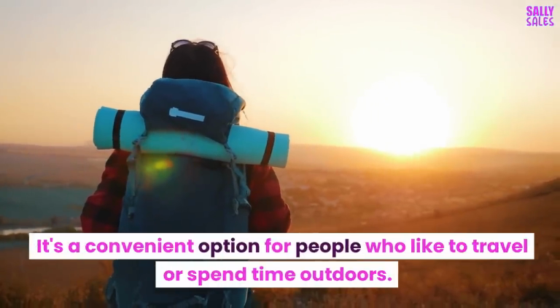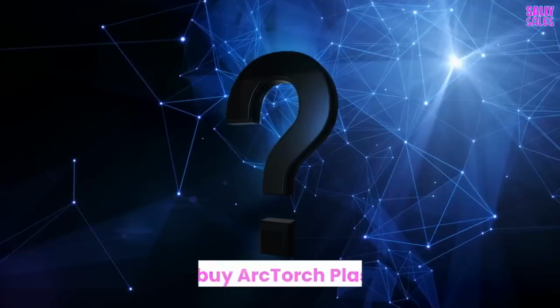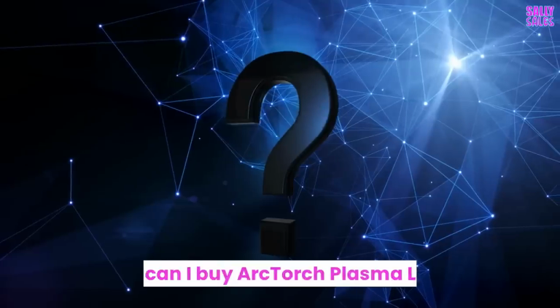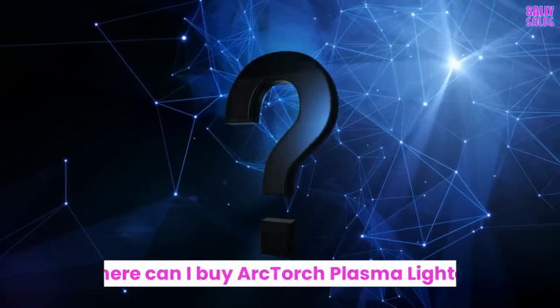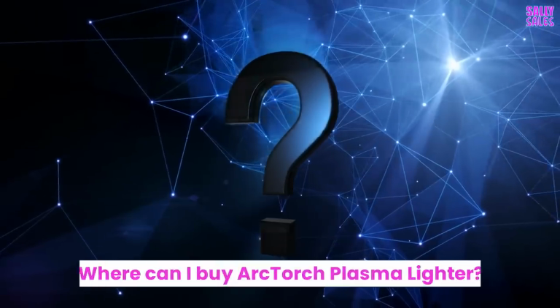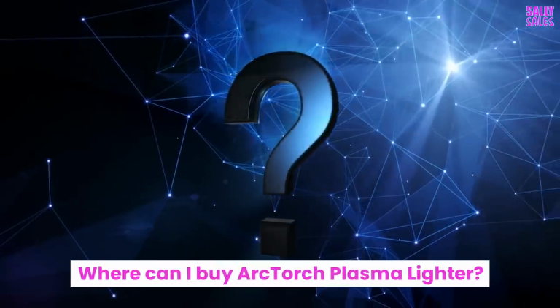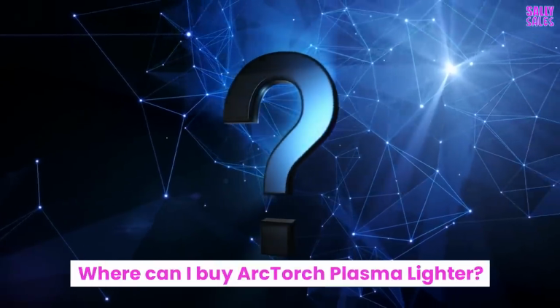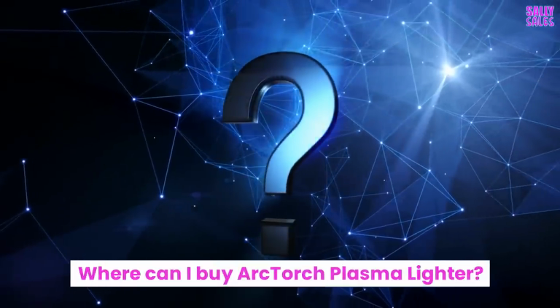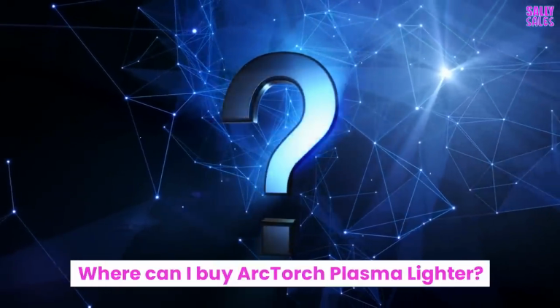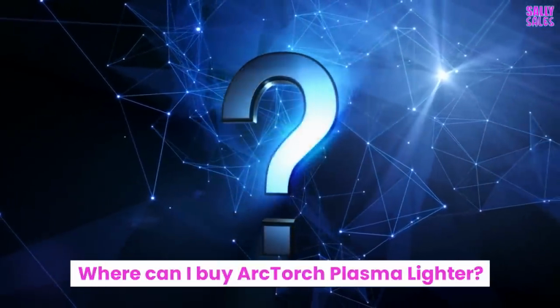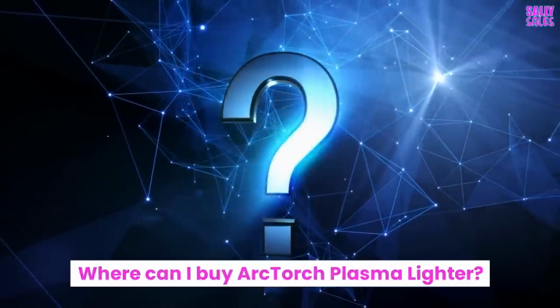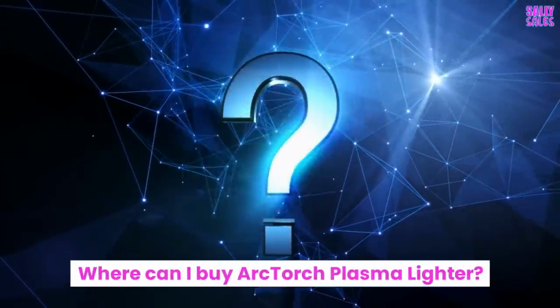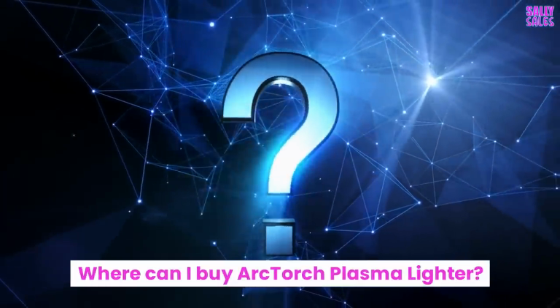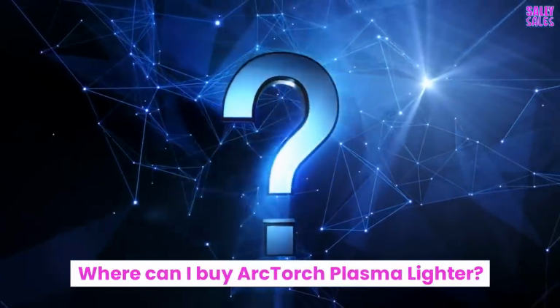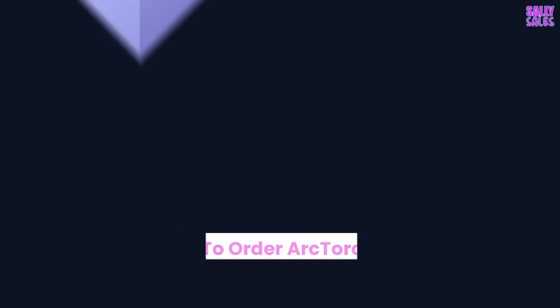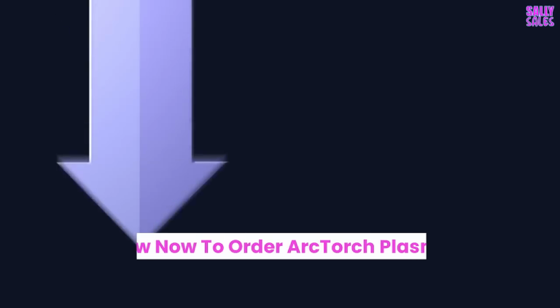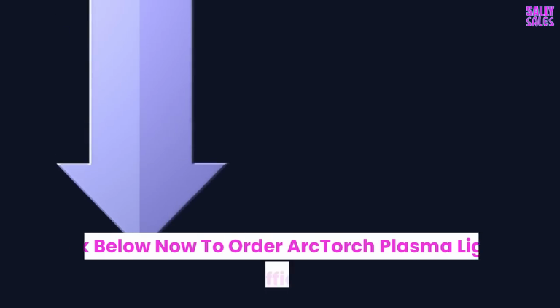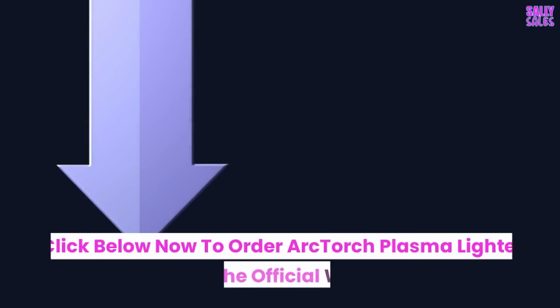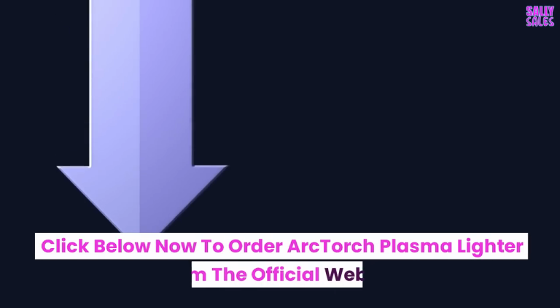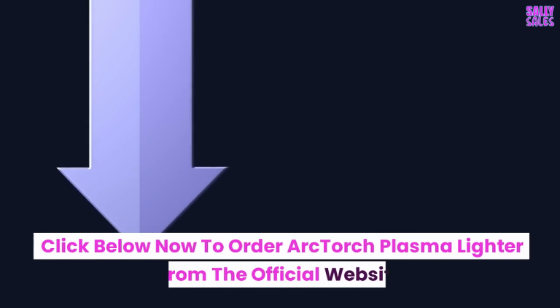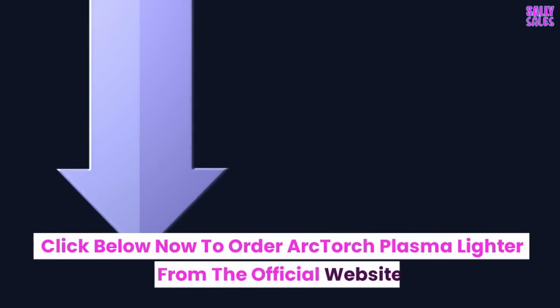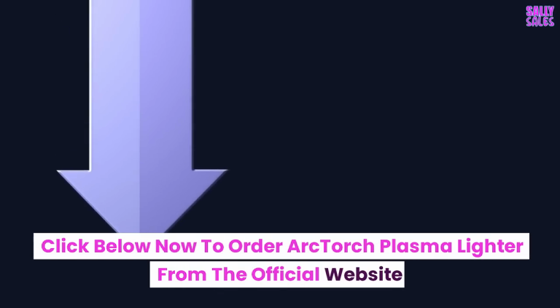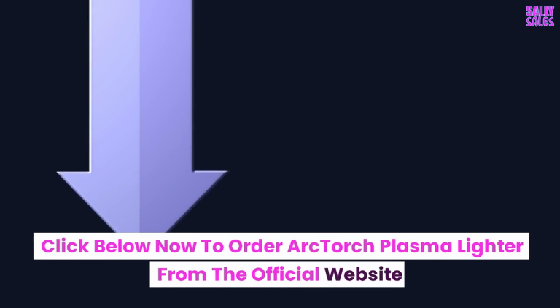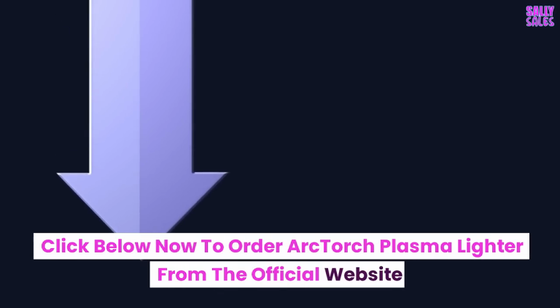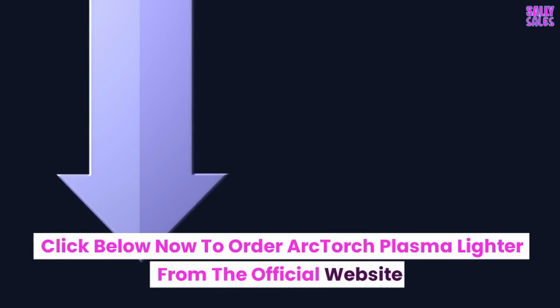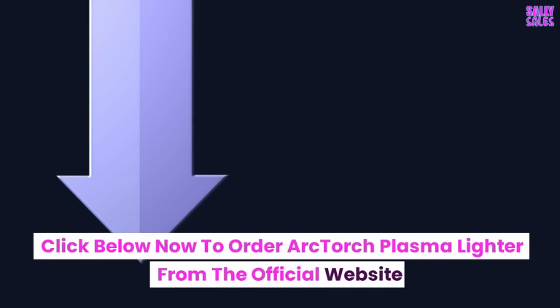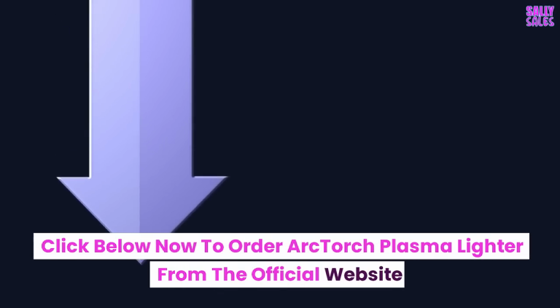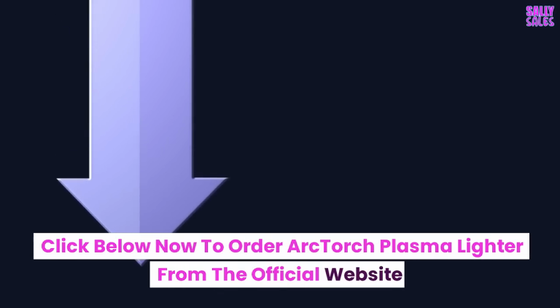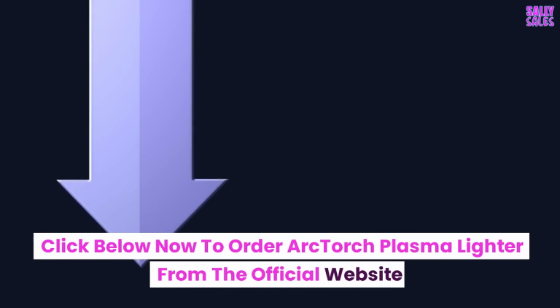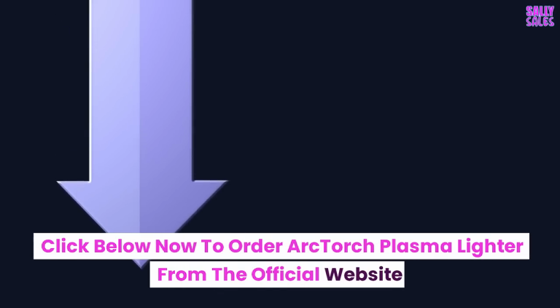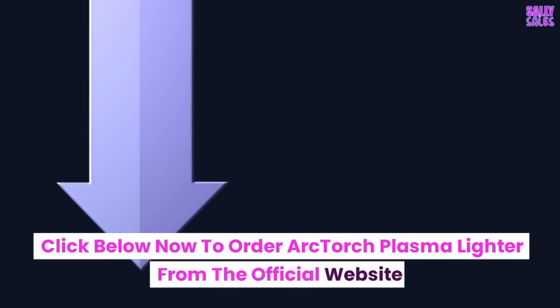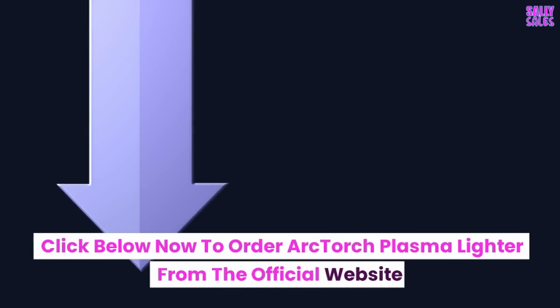Where can I buy the Arc Torch Plasma Lighter? Click below now to order the Arc Torch Plasma Lighter from the official website.